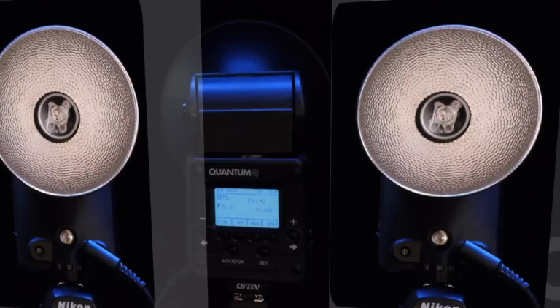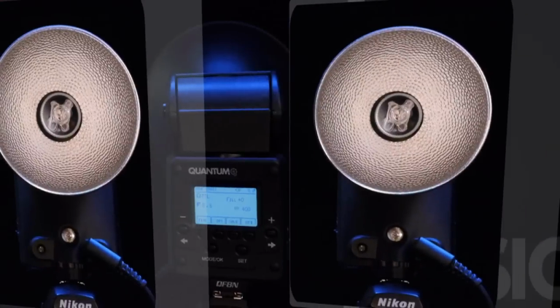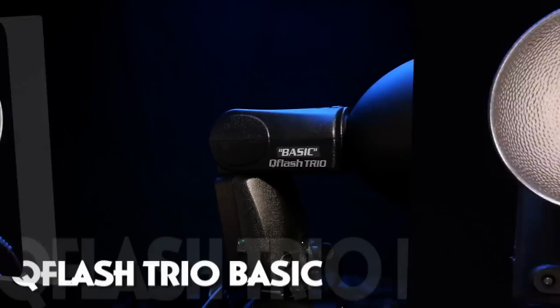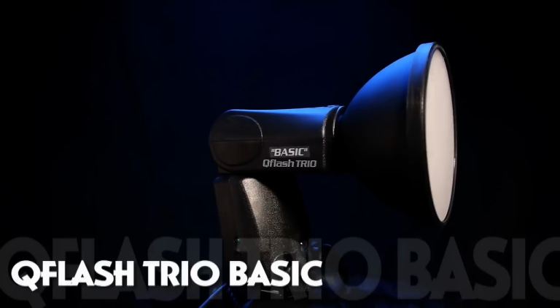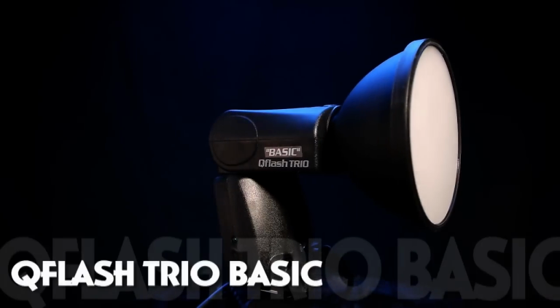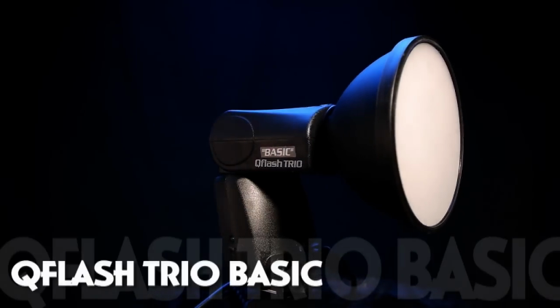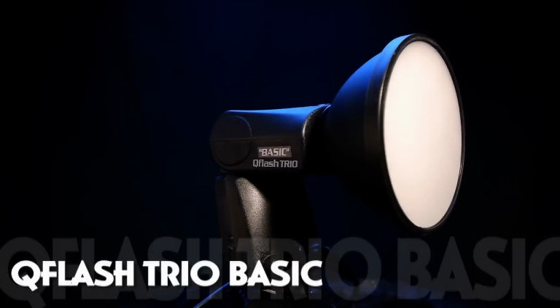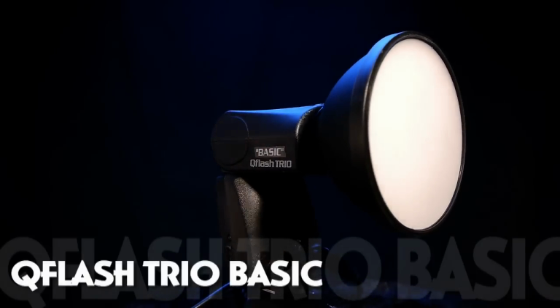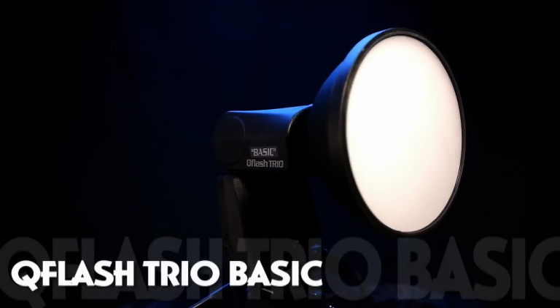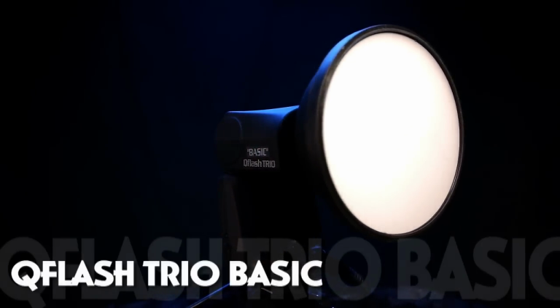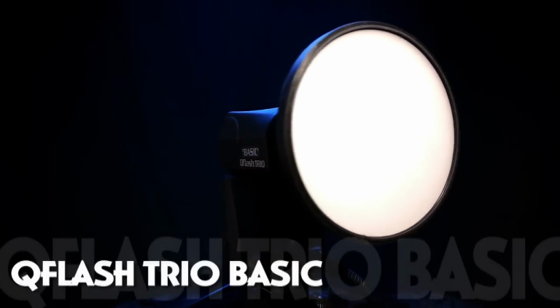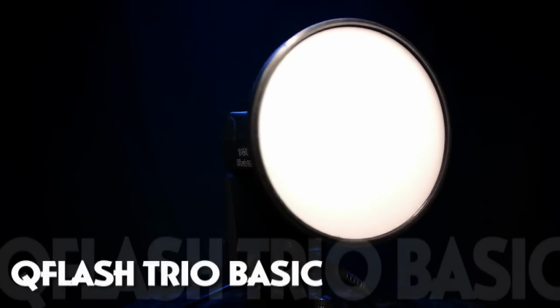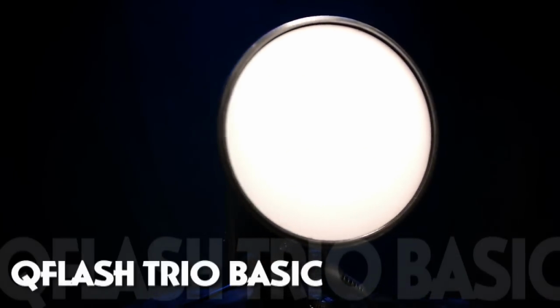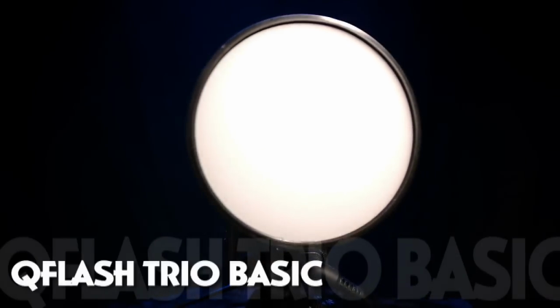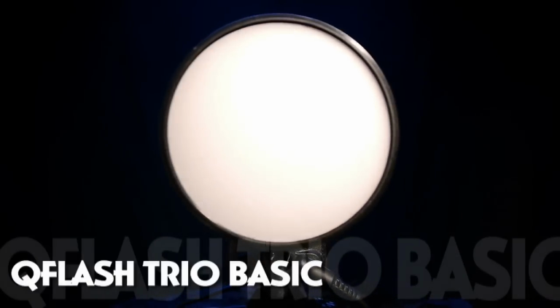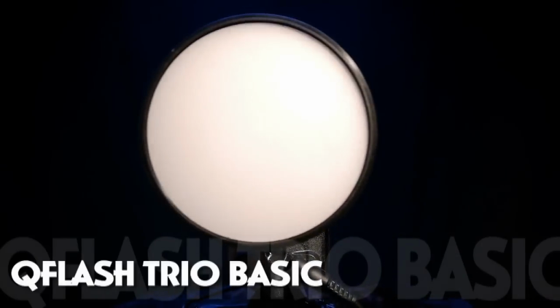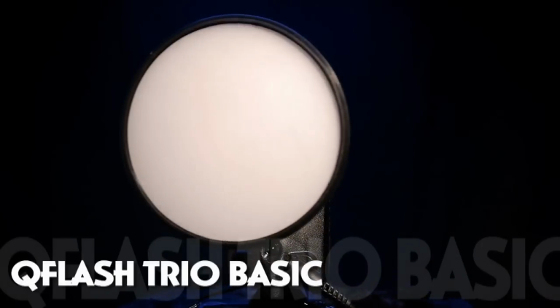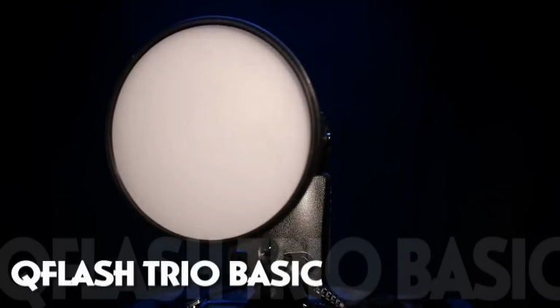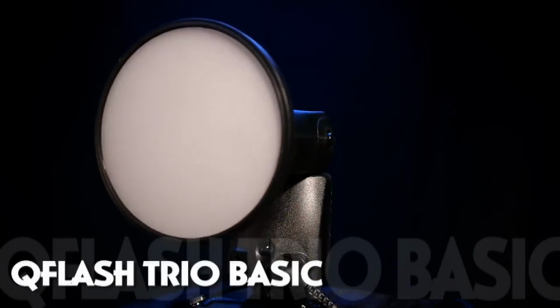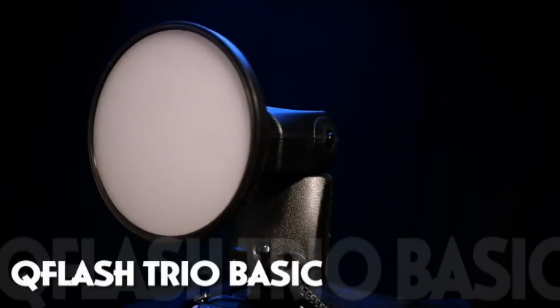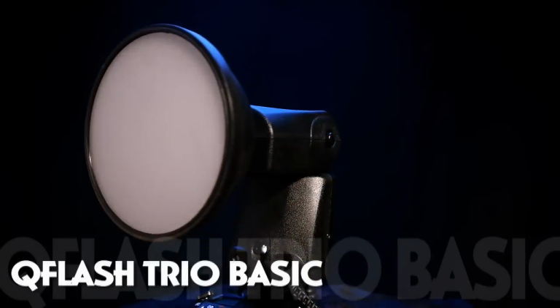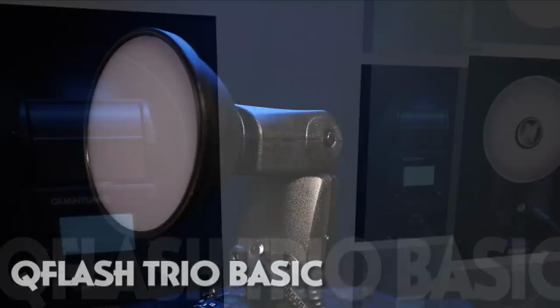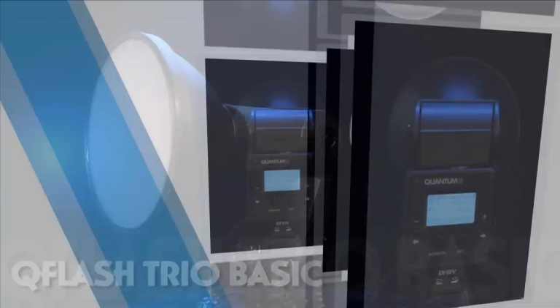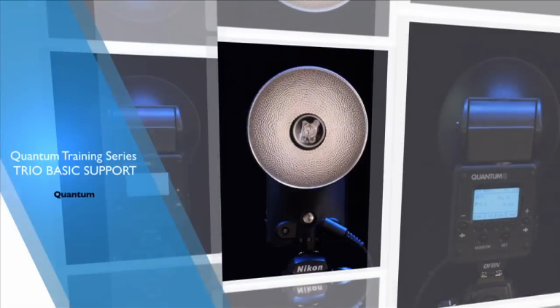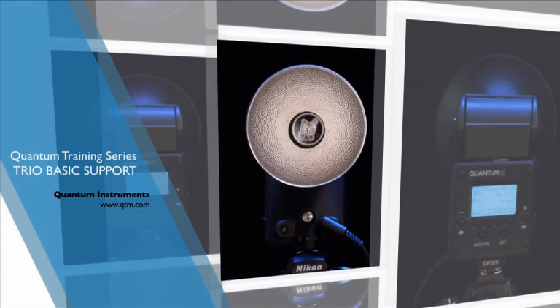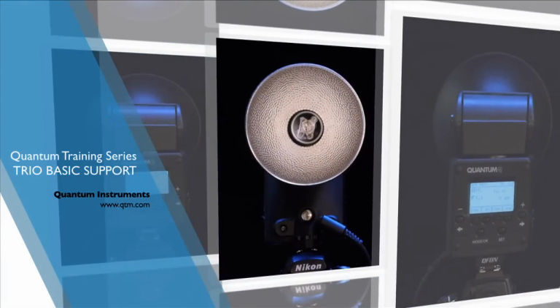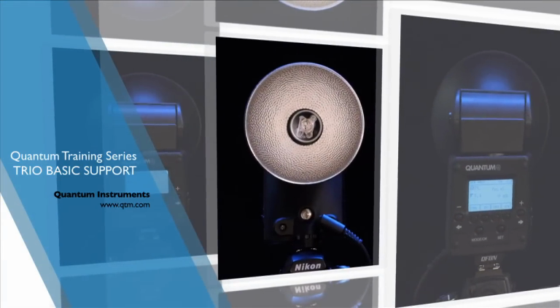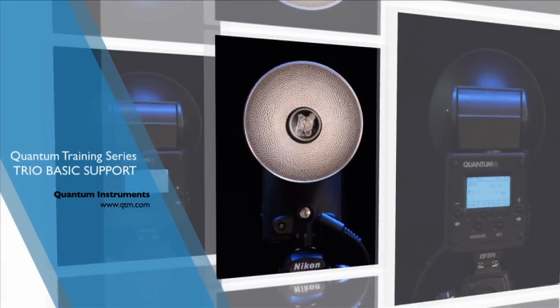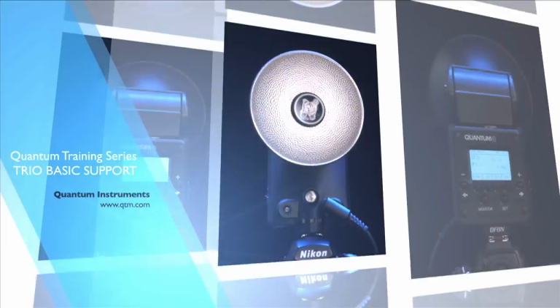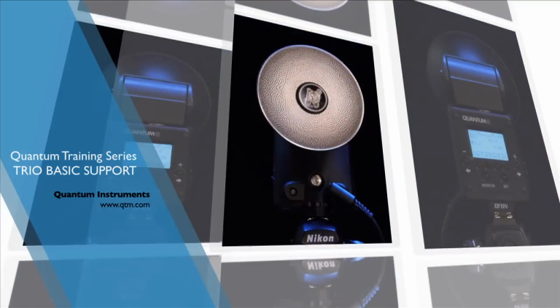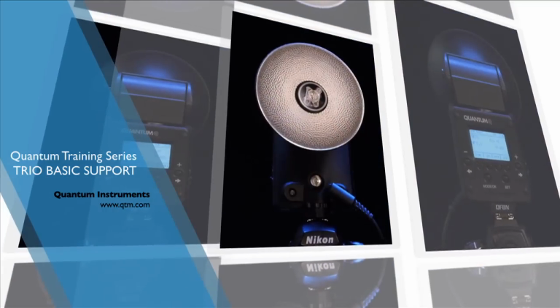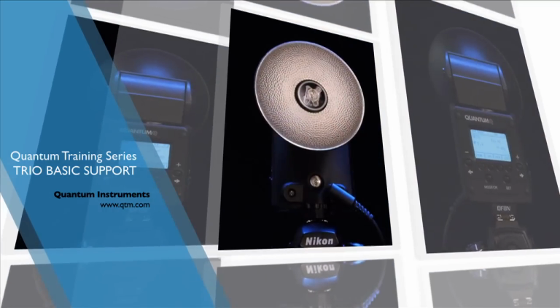There are so many ways to use the Quantum Gear to make better photos faster. Check out the rest of the videos here to learn more.